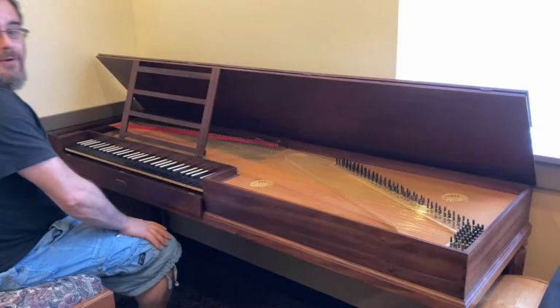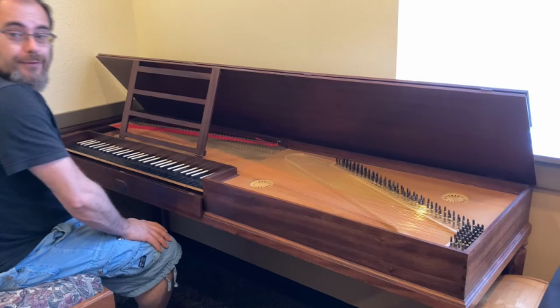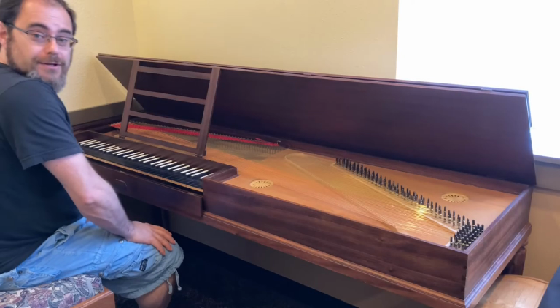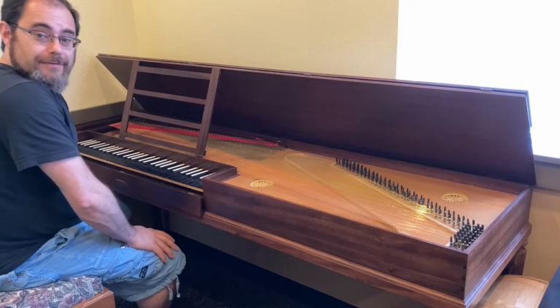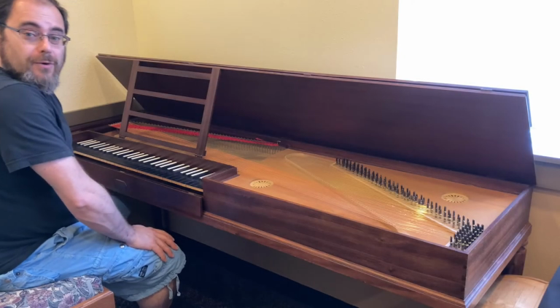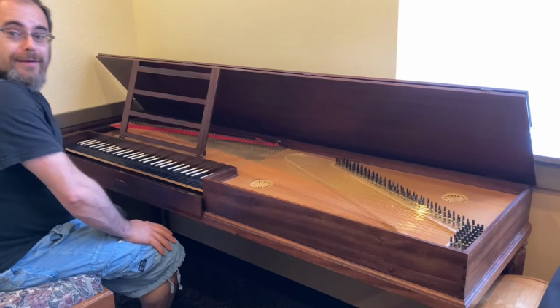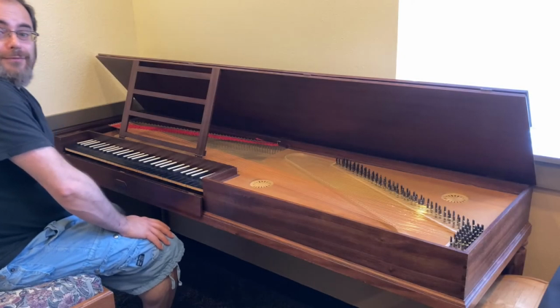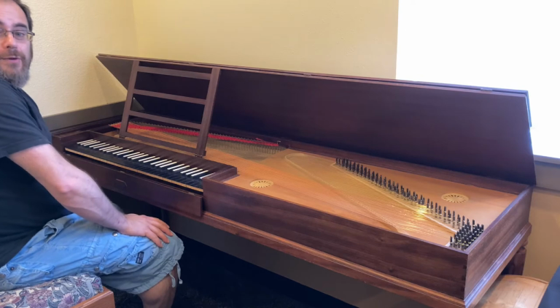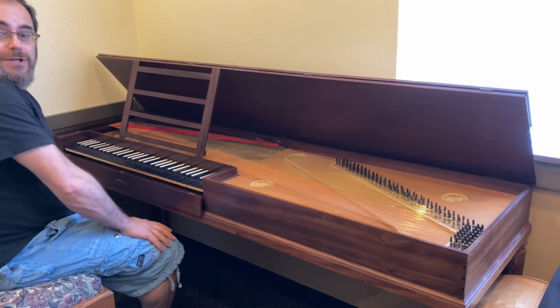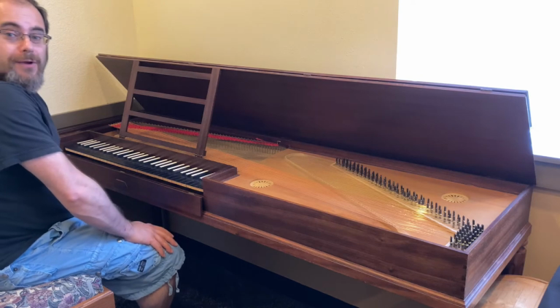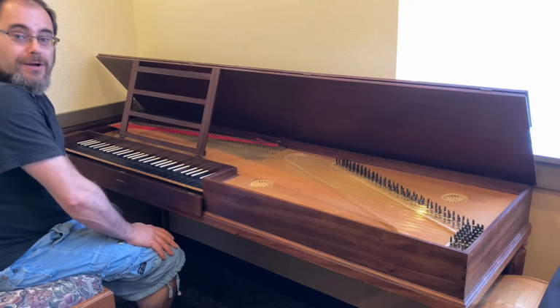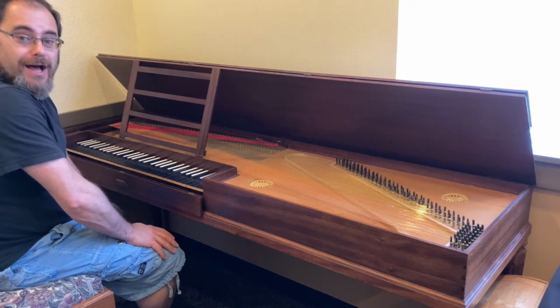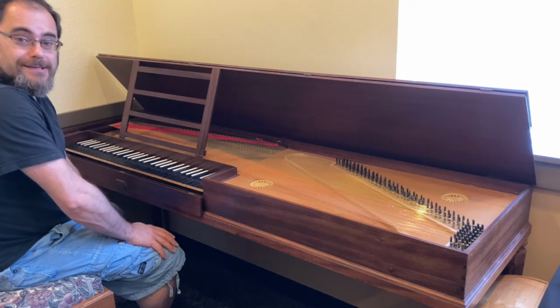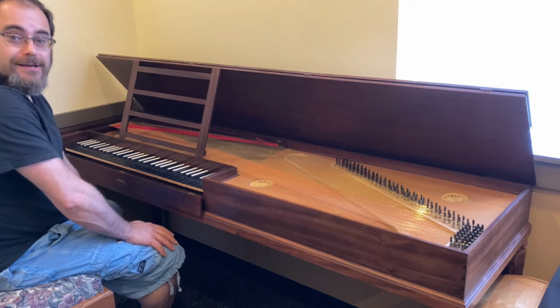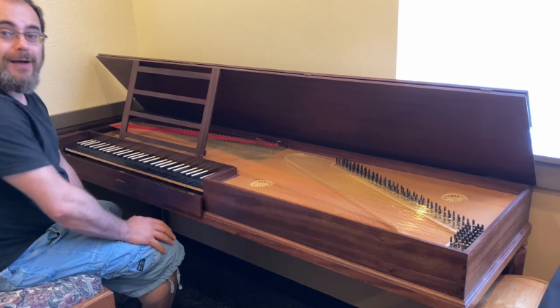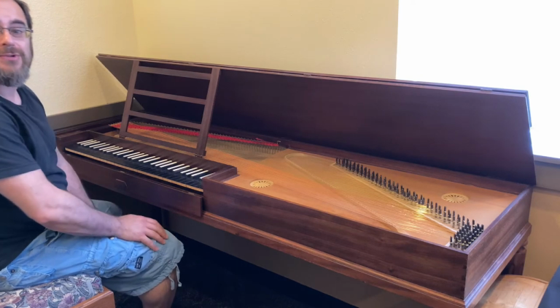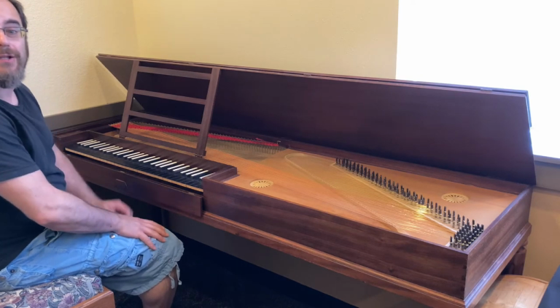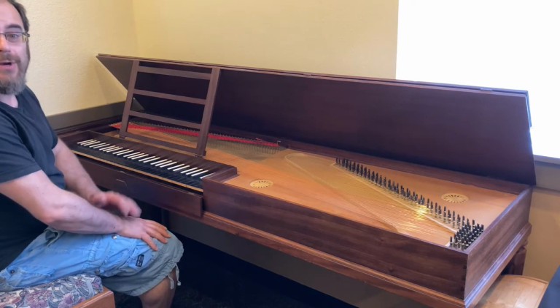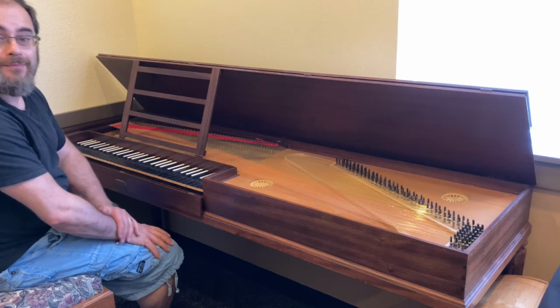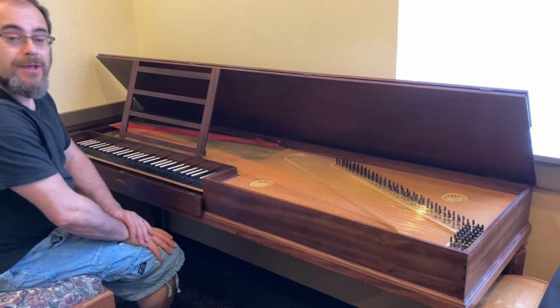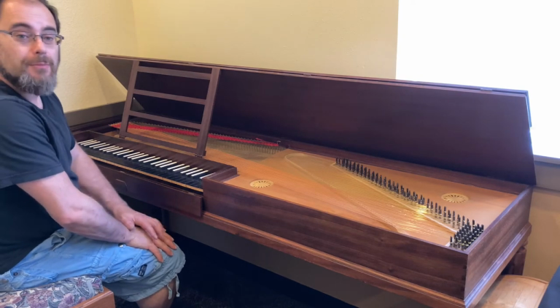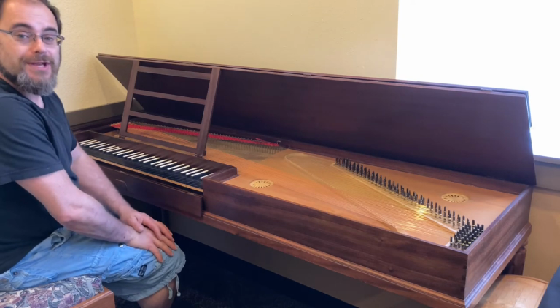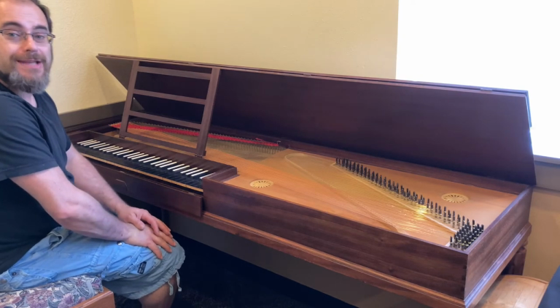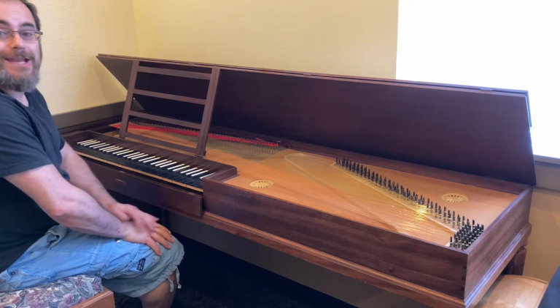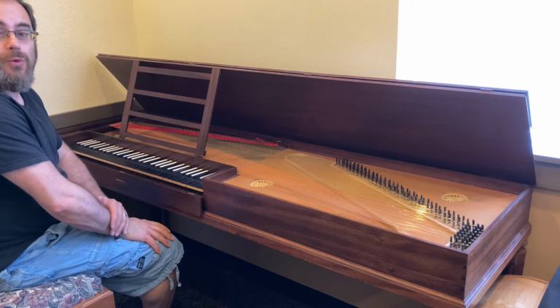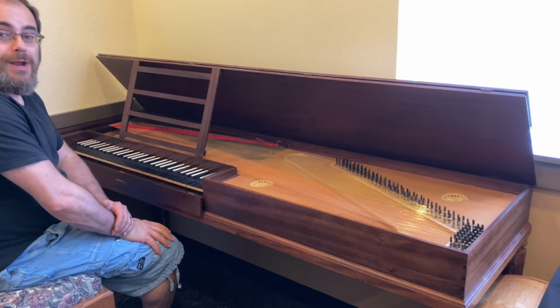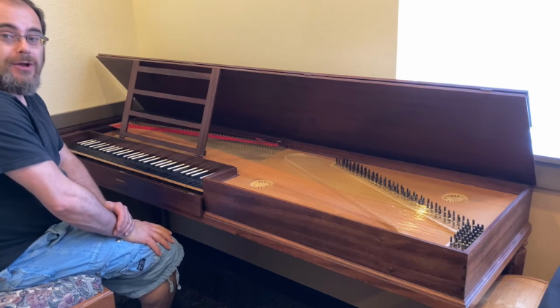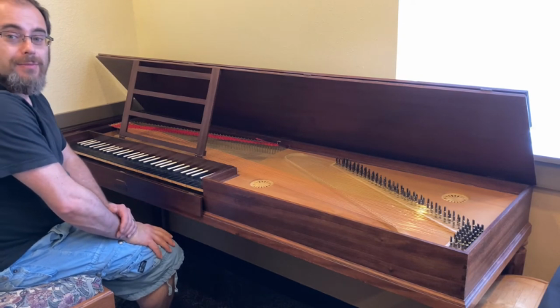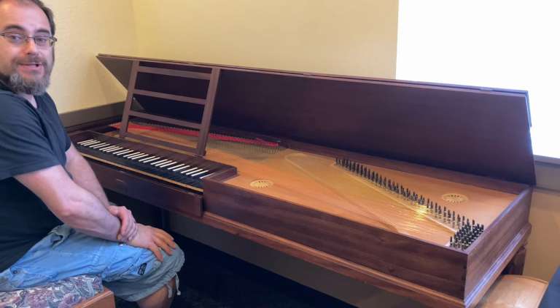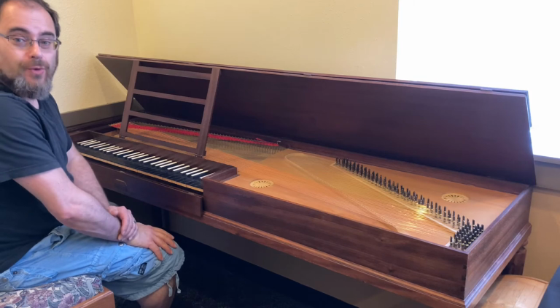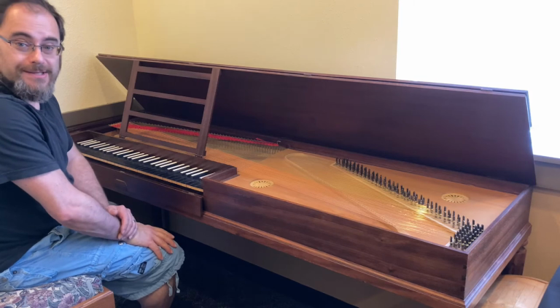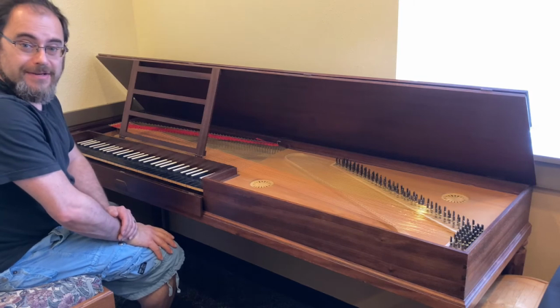Unfretted clavichord after Friedrichi by Ronald Haas of Aptos, California, built in 1991, rebuilt in 2017.